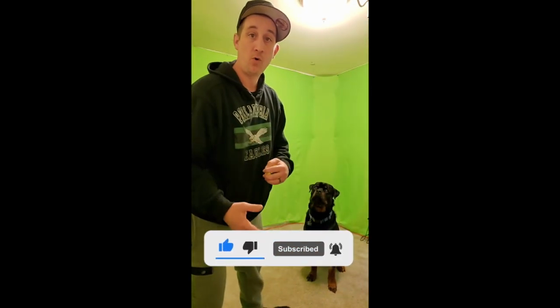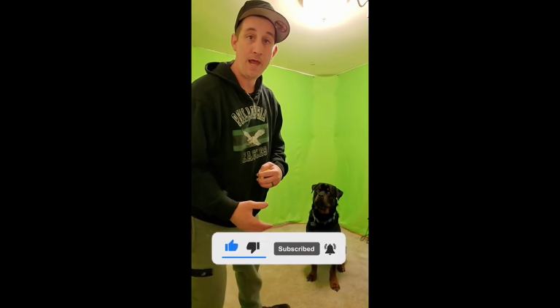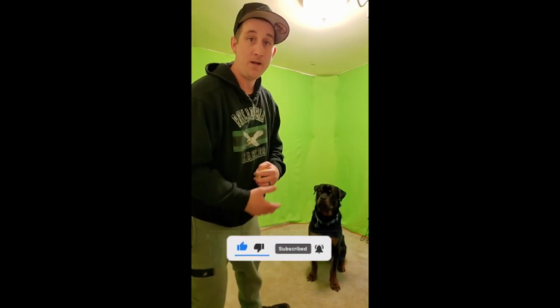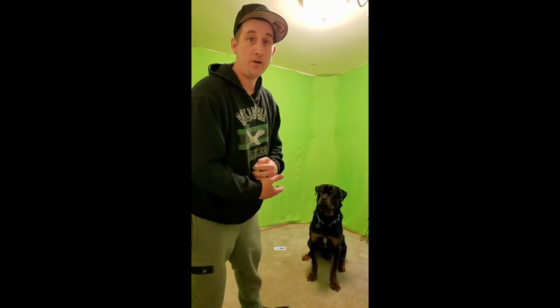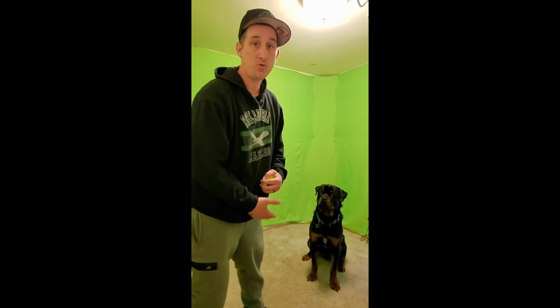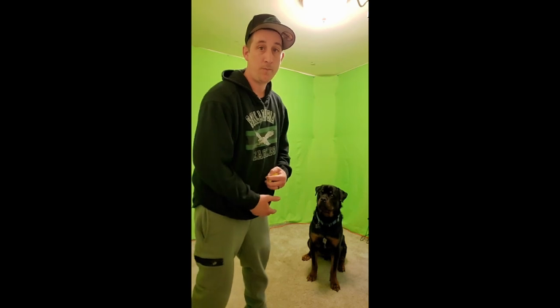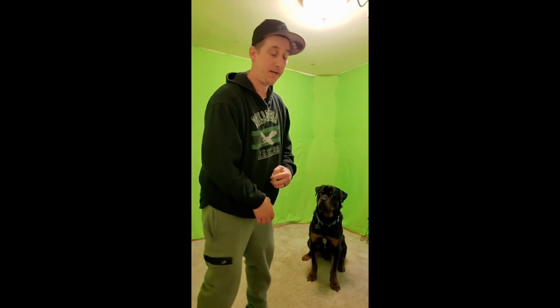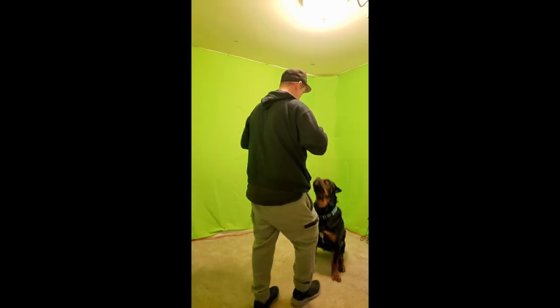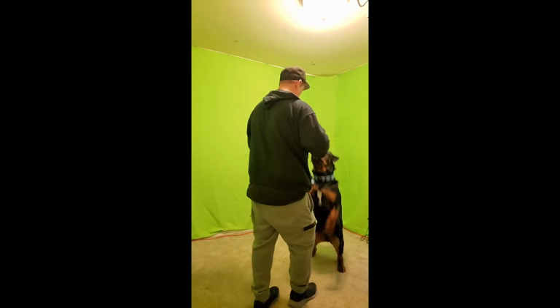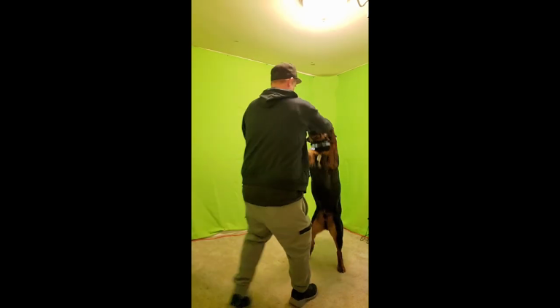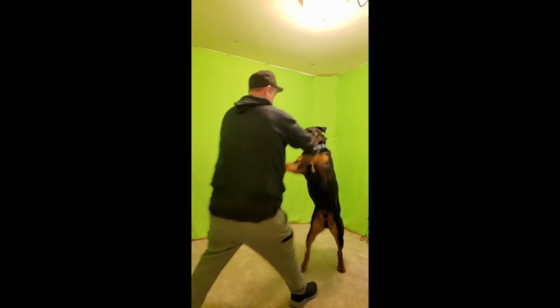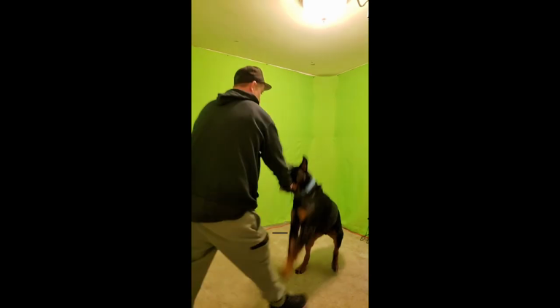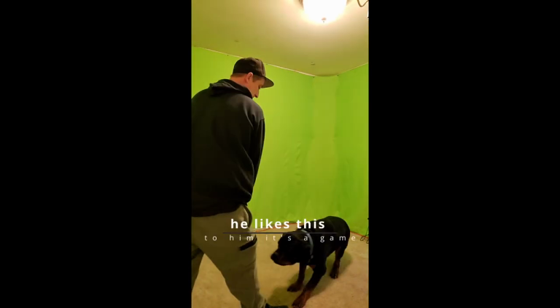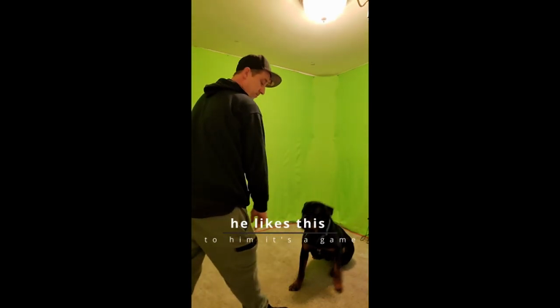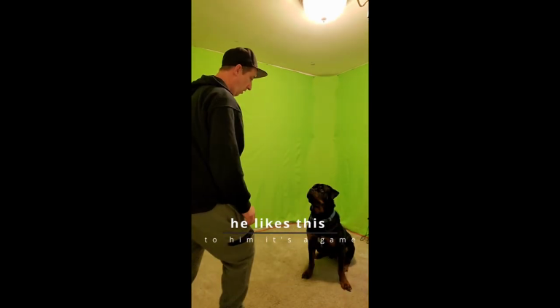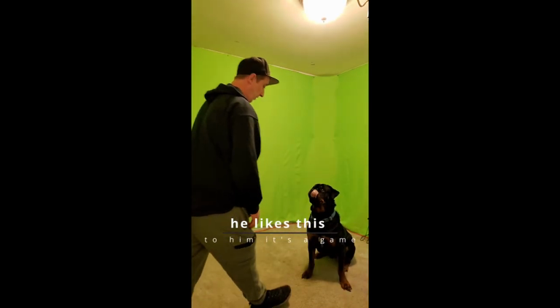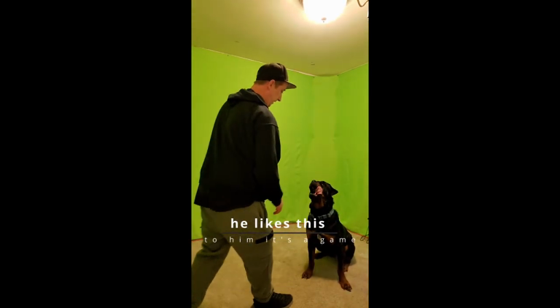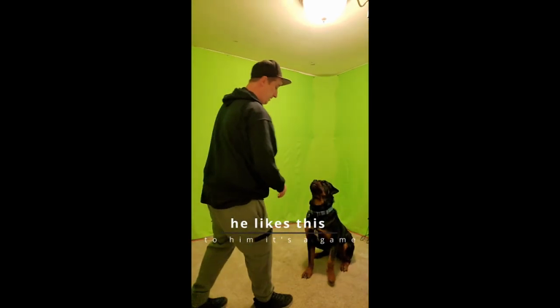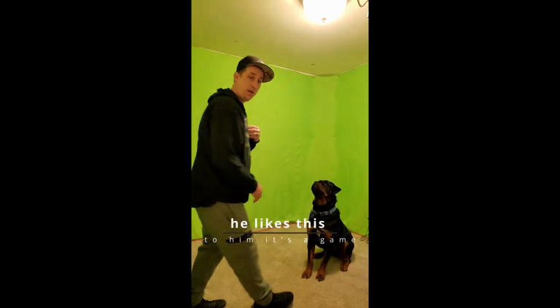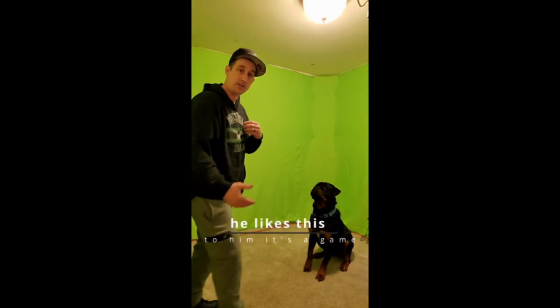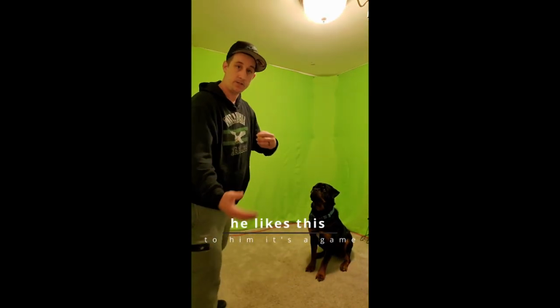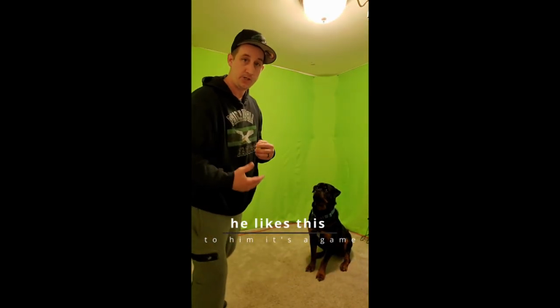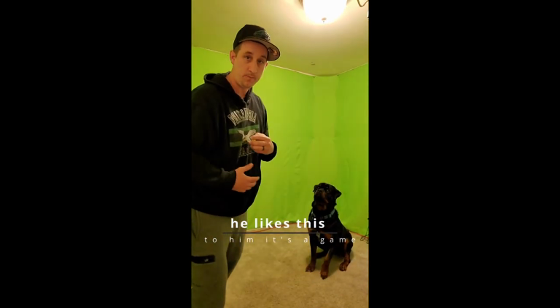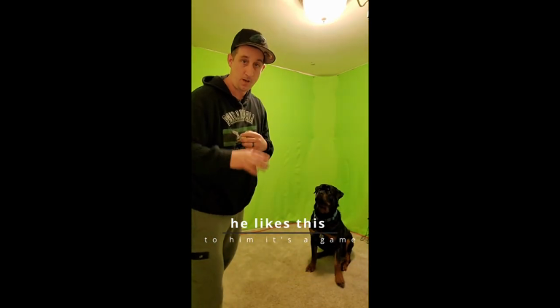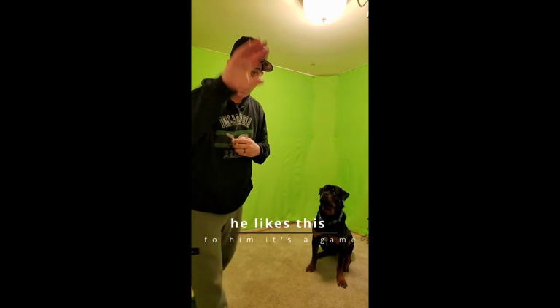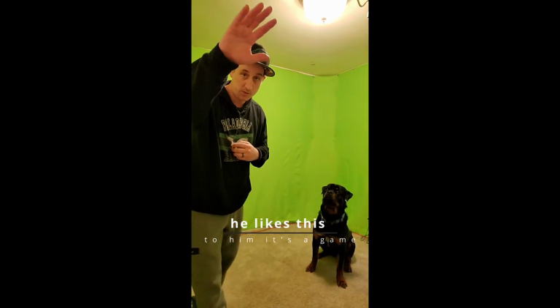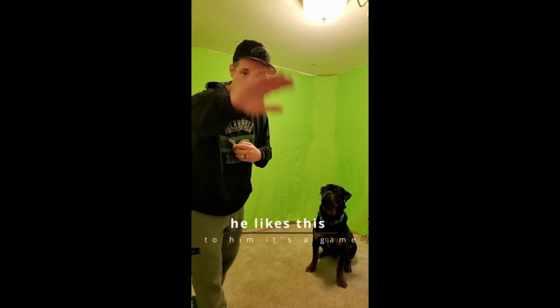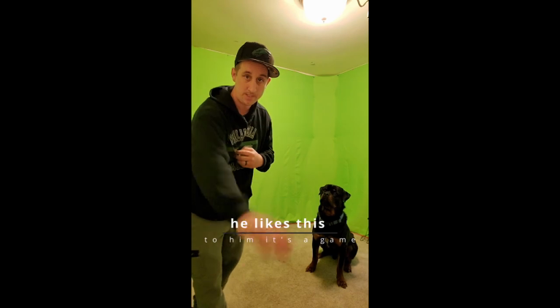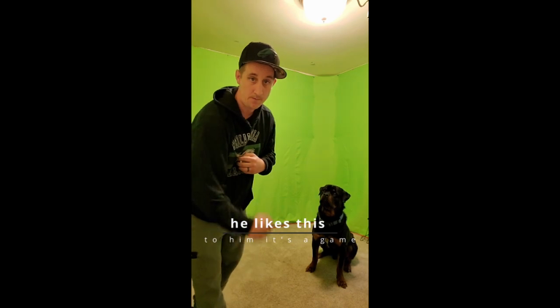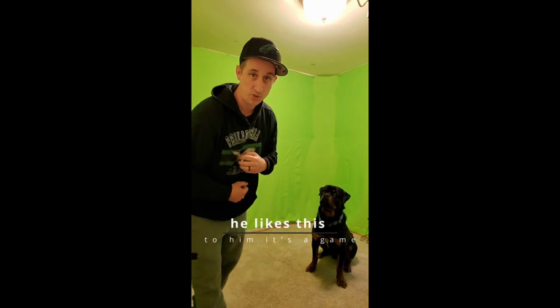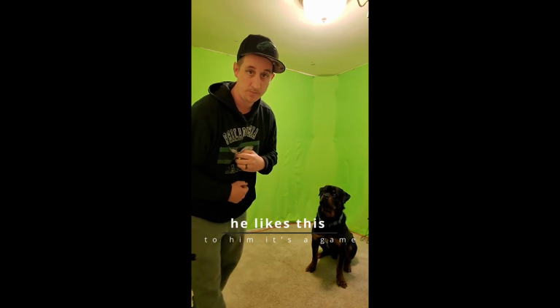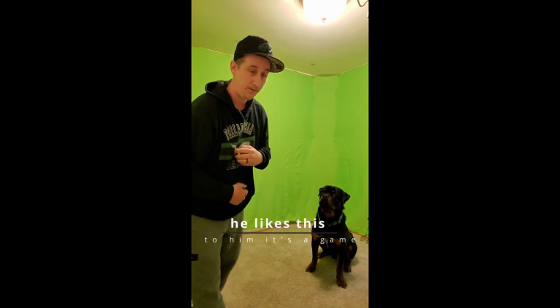If you control the head, you can control the body. So all I'm doing is, as soon as he jumps up, I'm just grabbing his head and pushing him down.